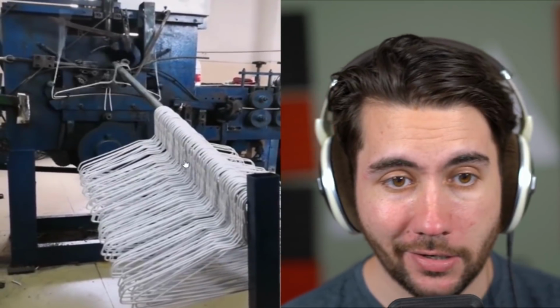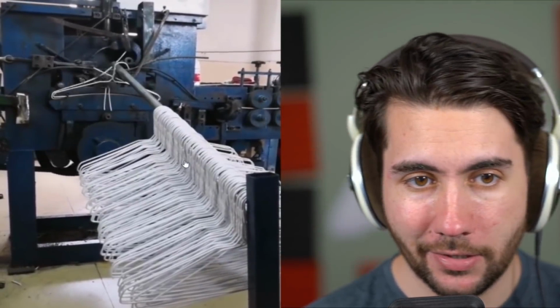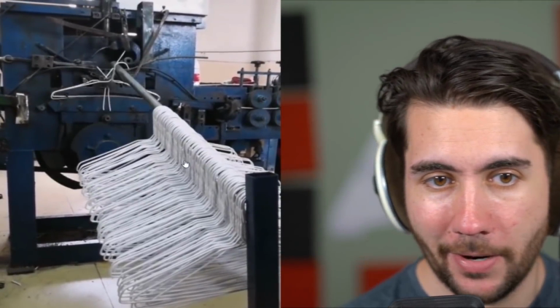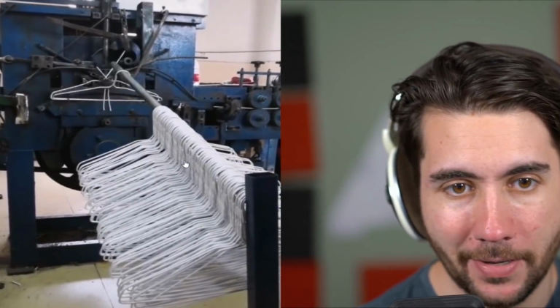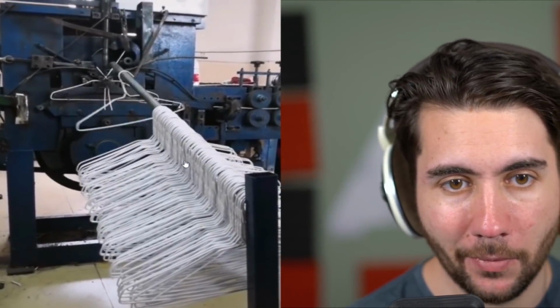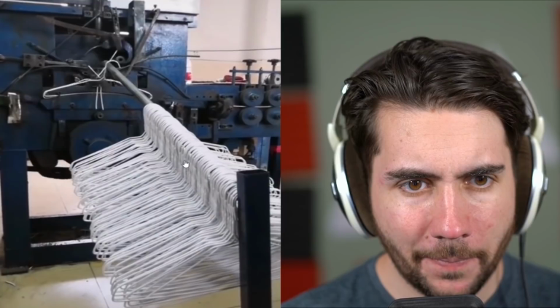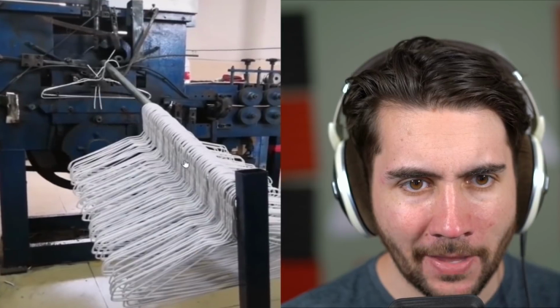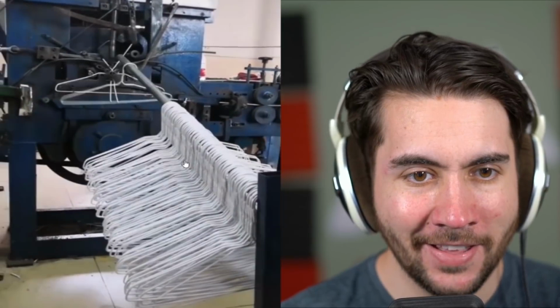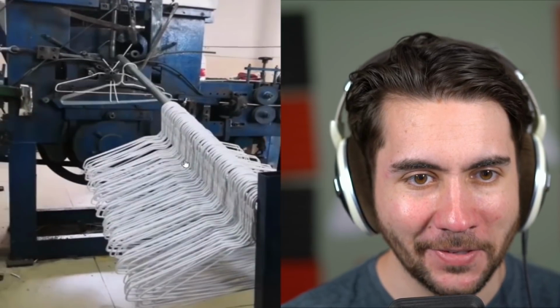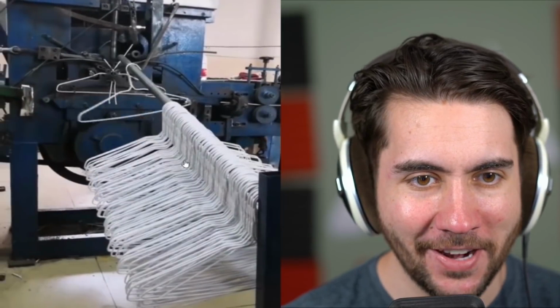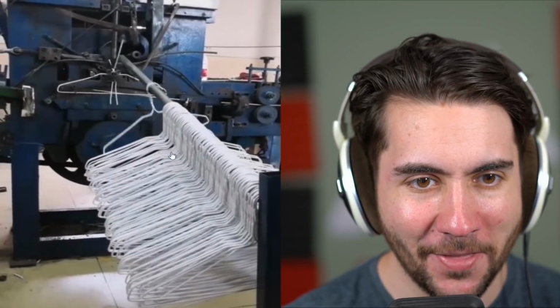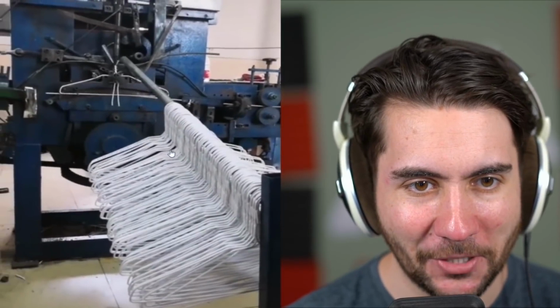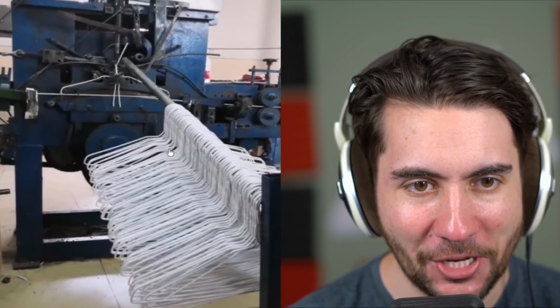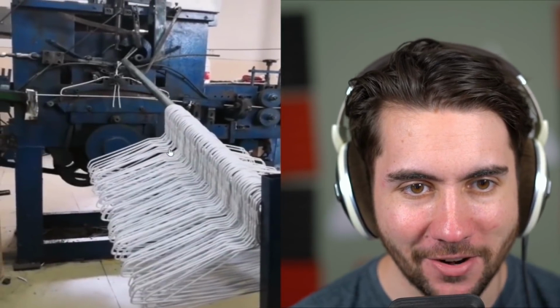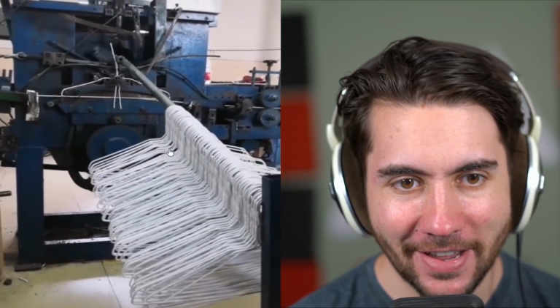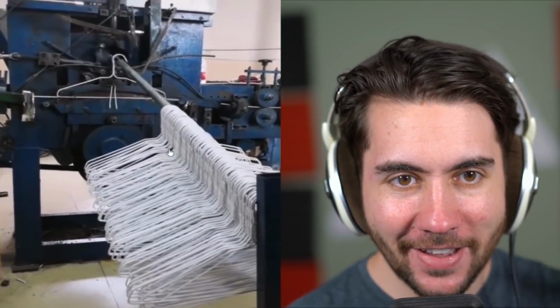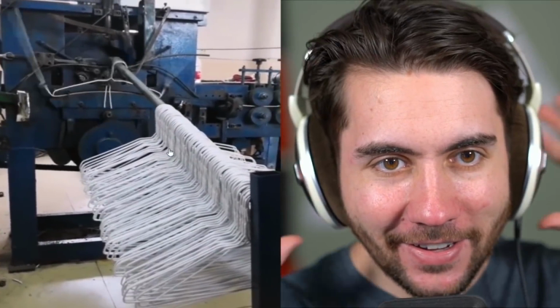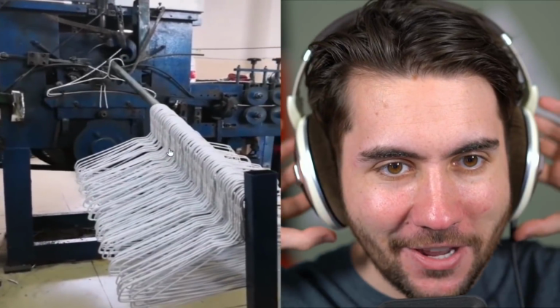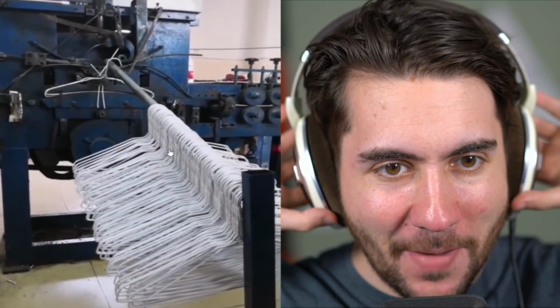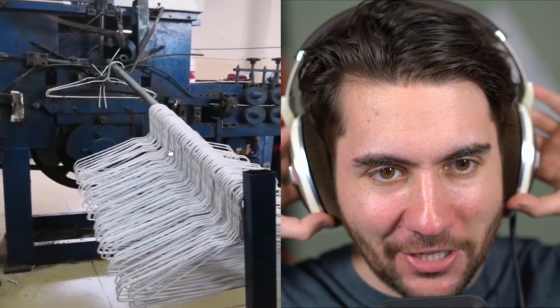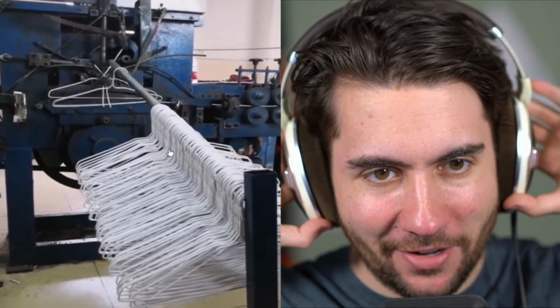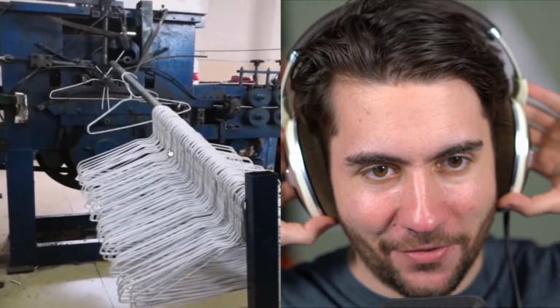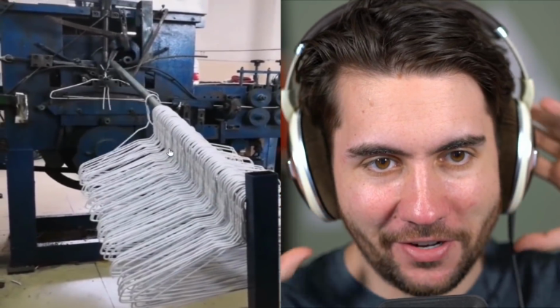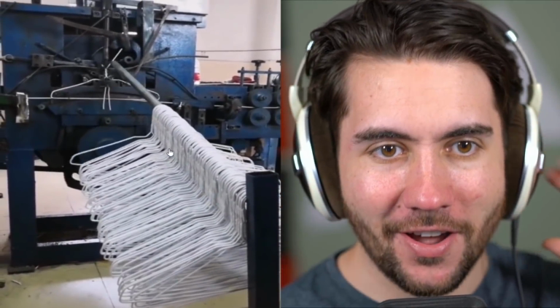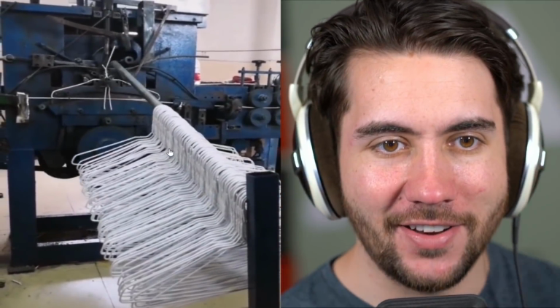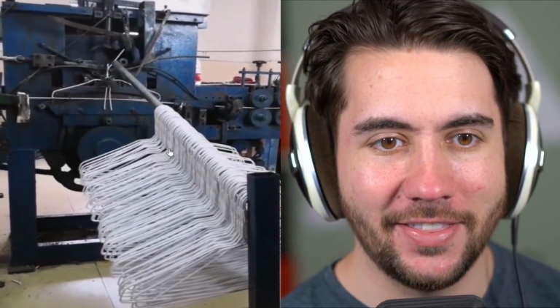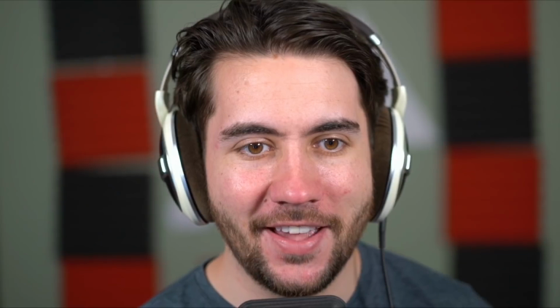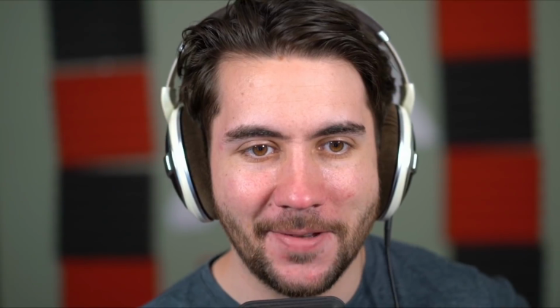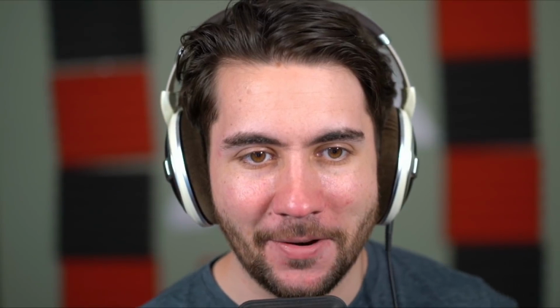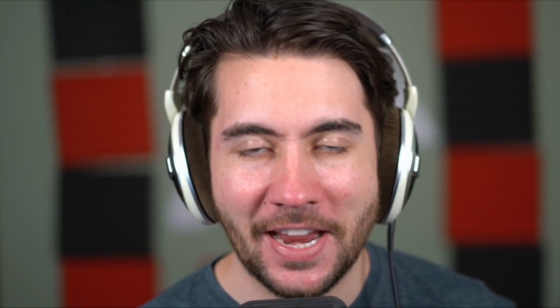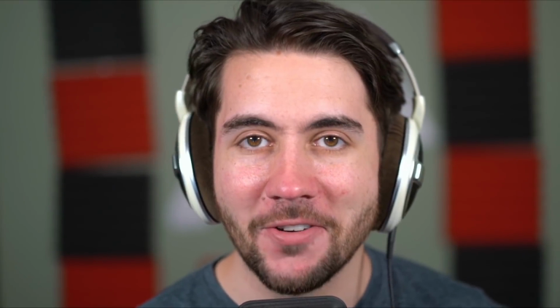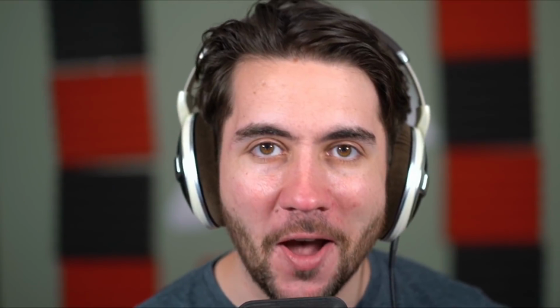How clothes are made — oh, clothes hangers. I was like wait a minute, what? Look at all the machinery. Can you imagine getting your finger caught in that thing? That would tear it up.